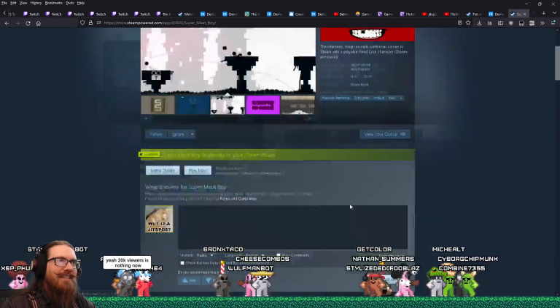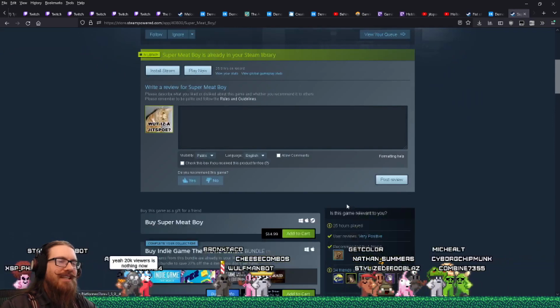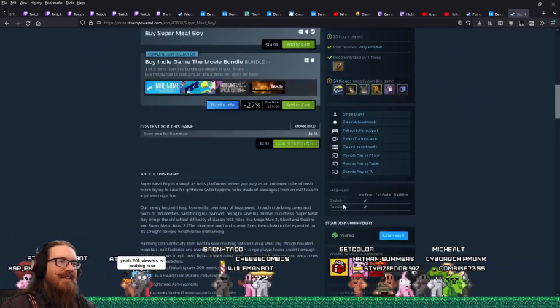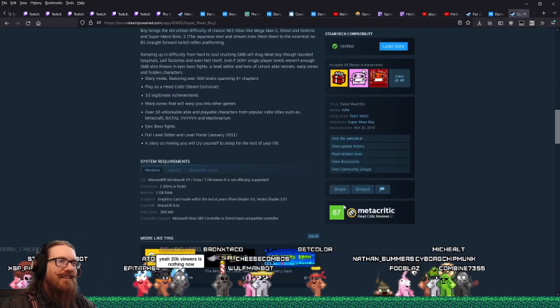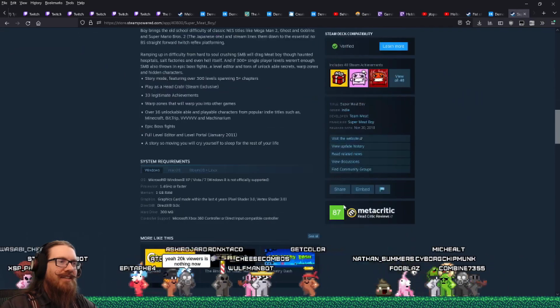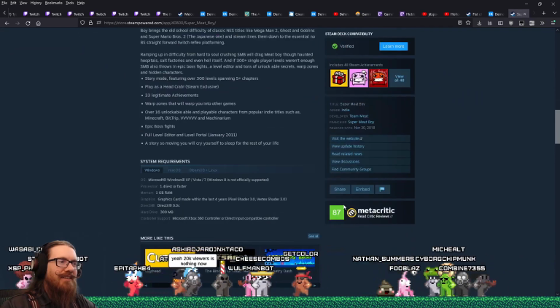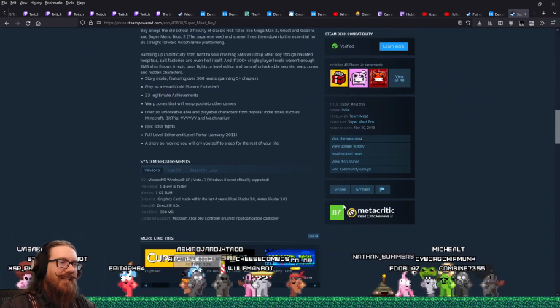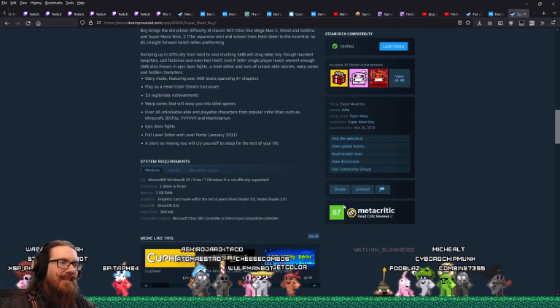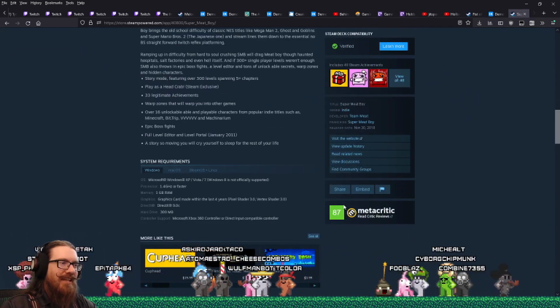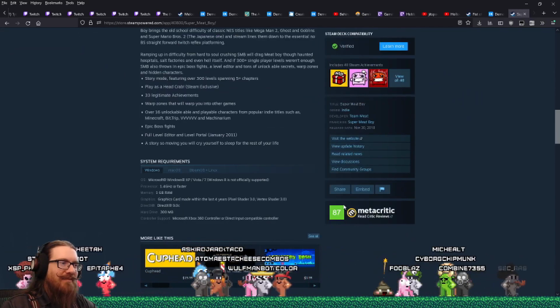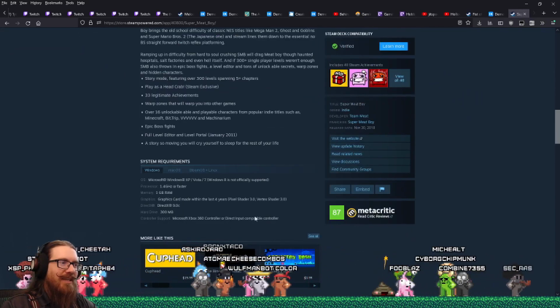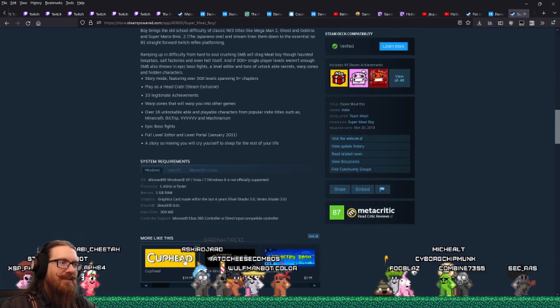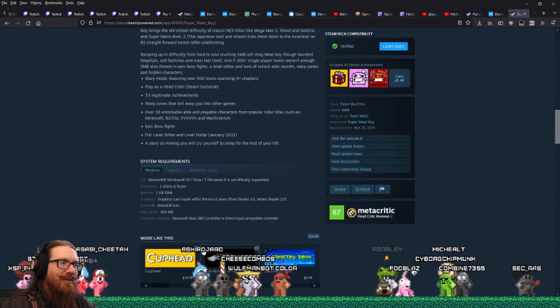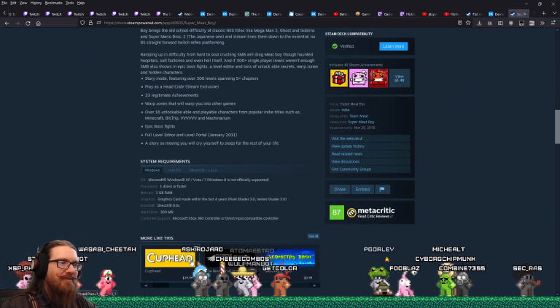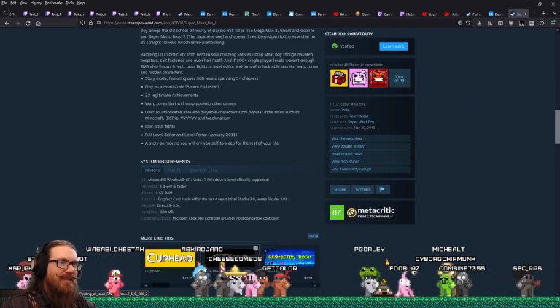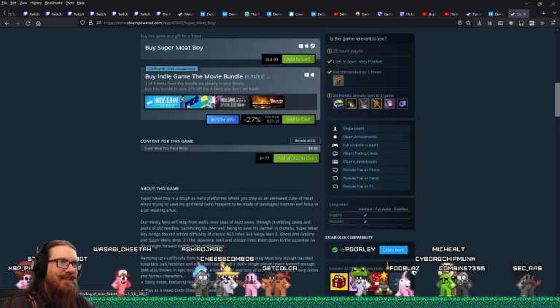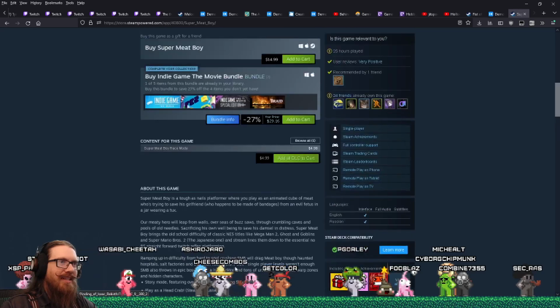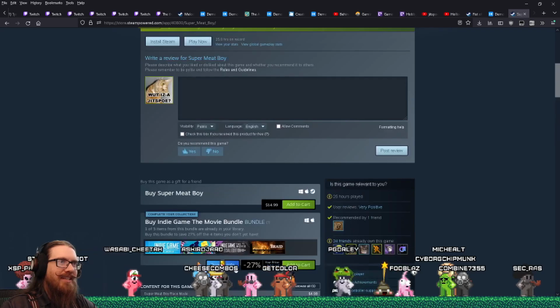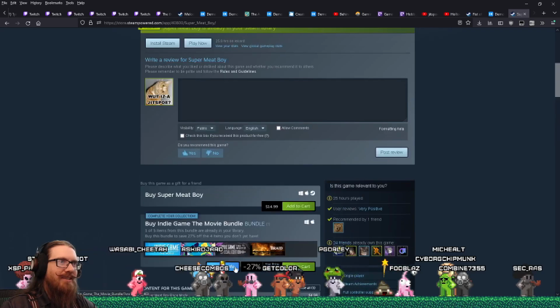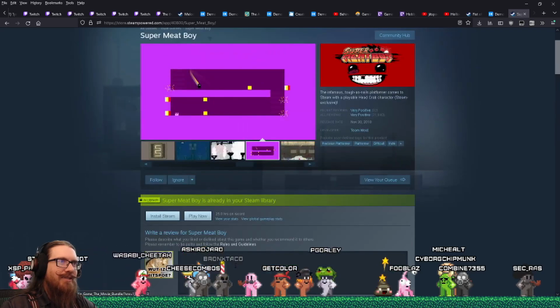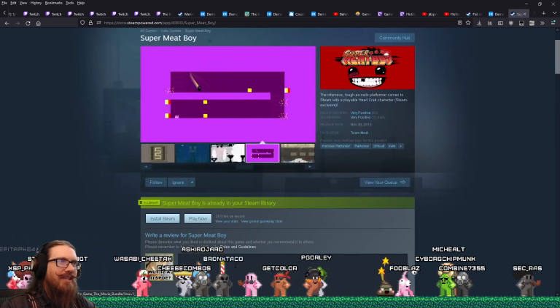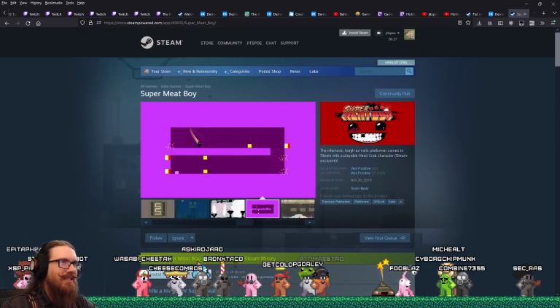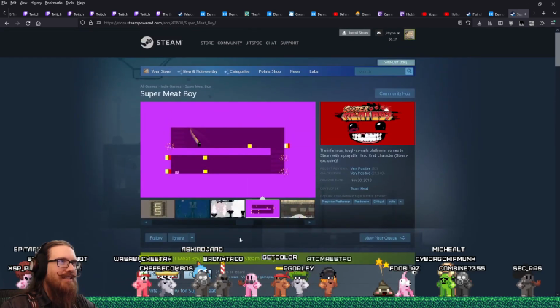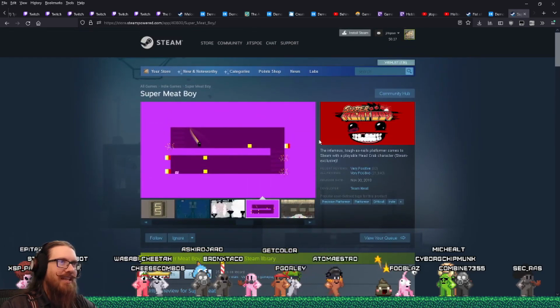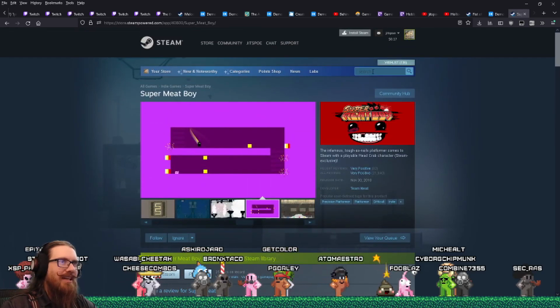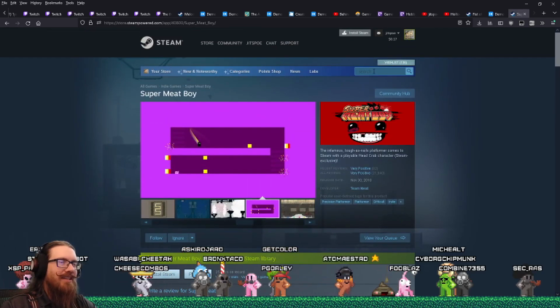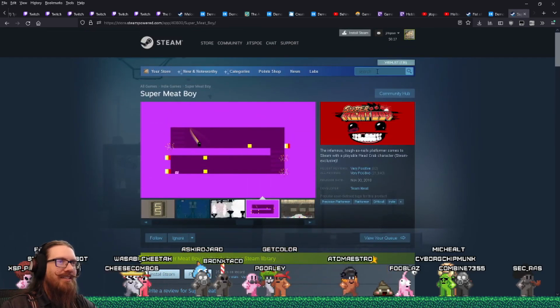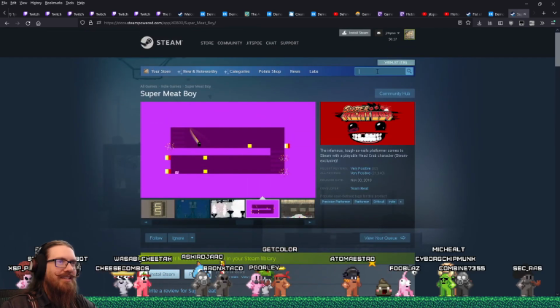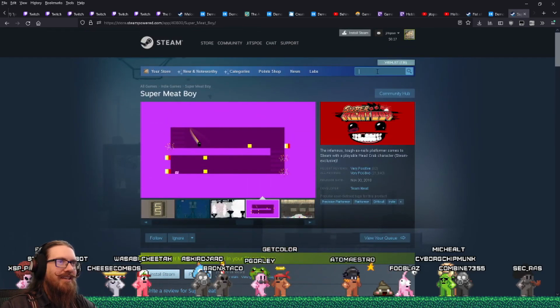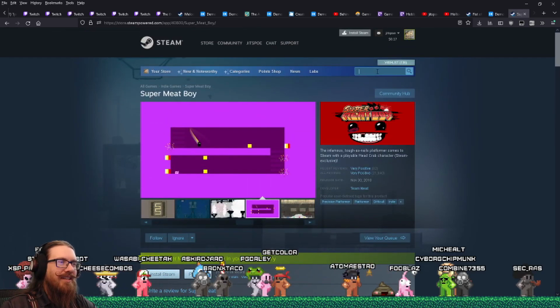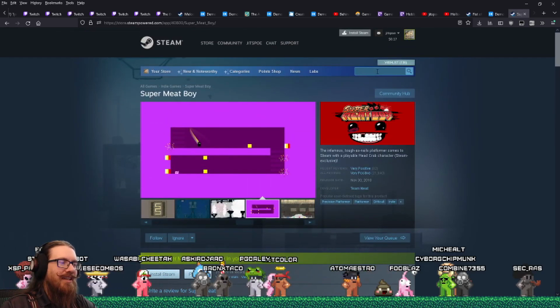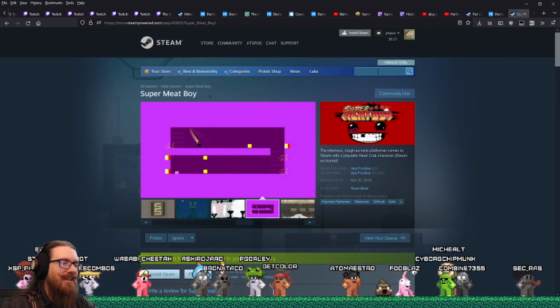The 'more like this' section on Steam is such garbage because you look at a little indie game and it'll recommend things like, oh, Celeste. And it's like, yeah, Celeste is kind of like that game.